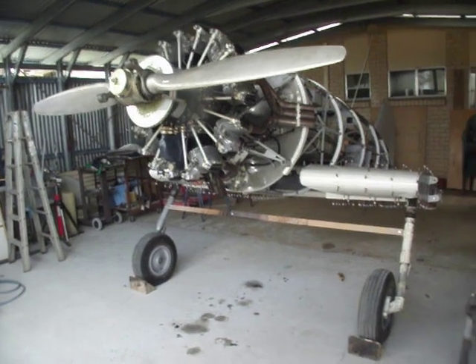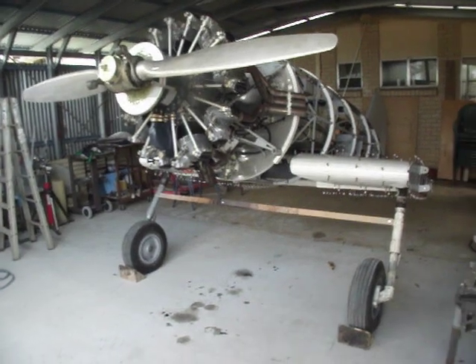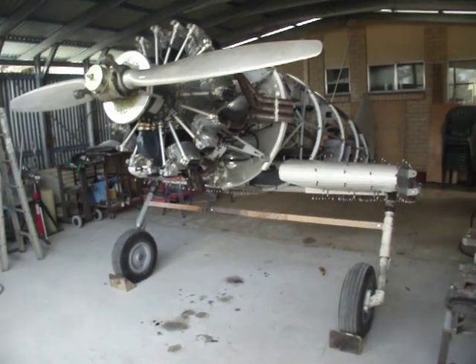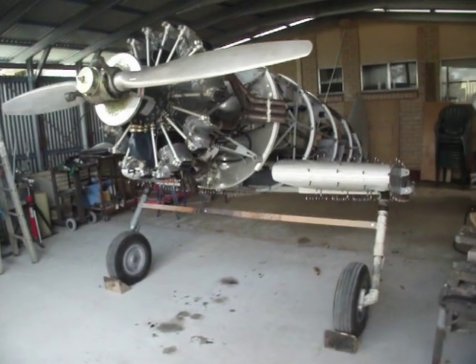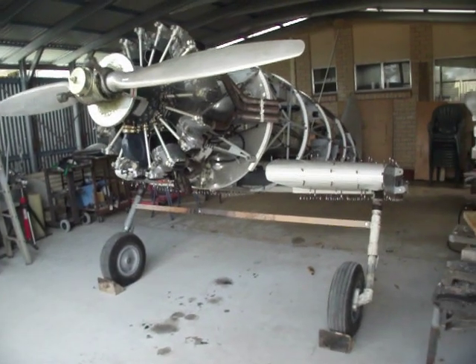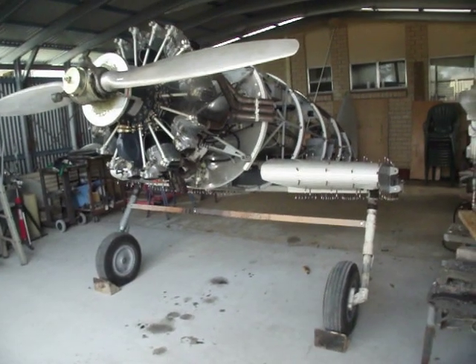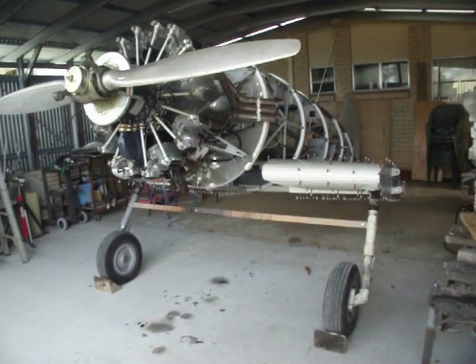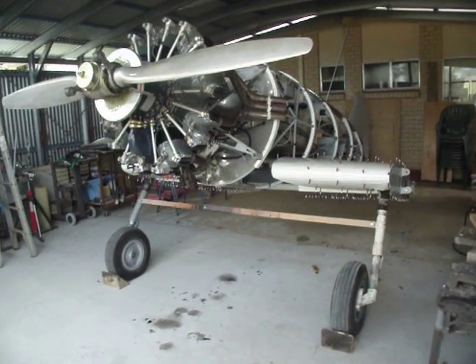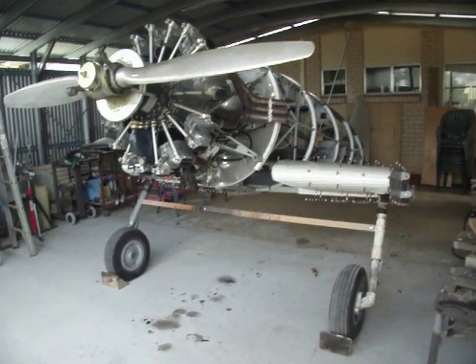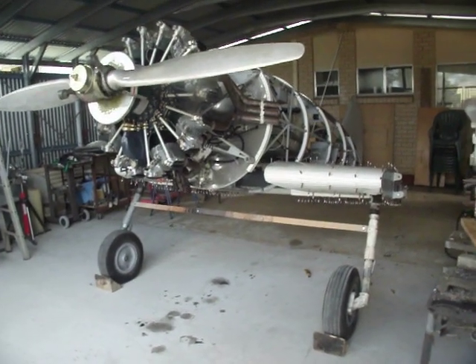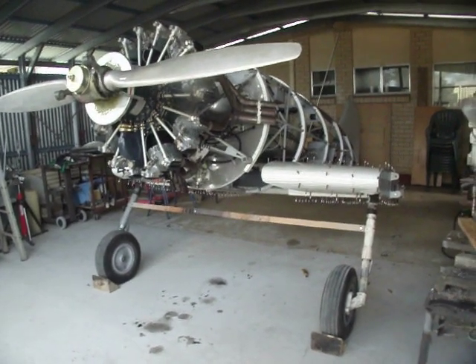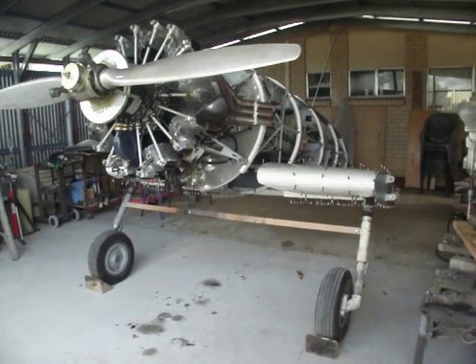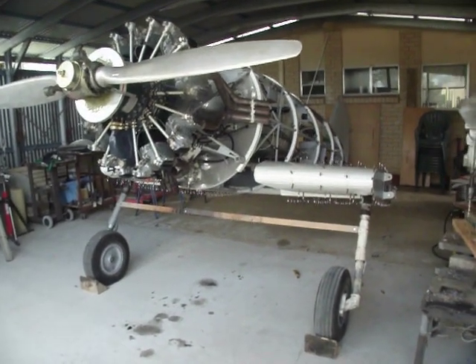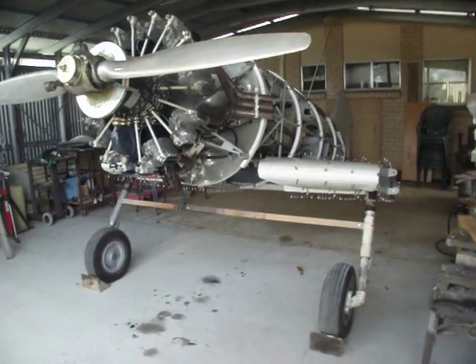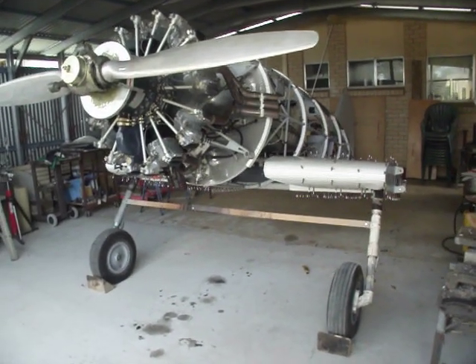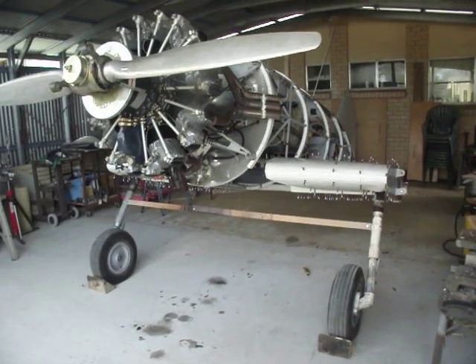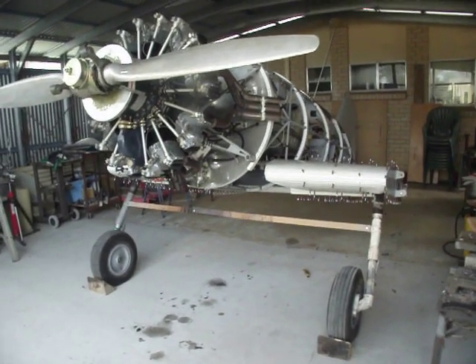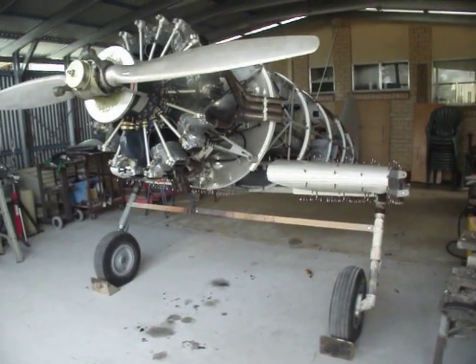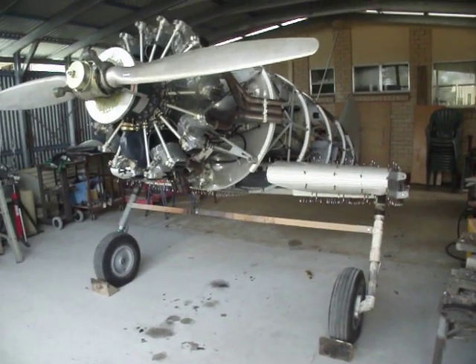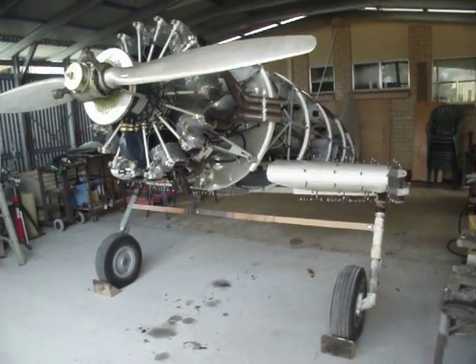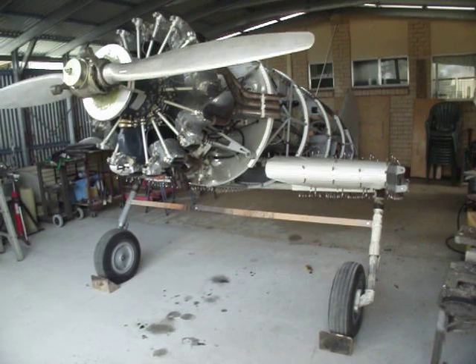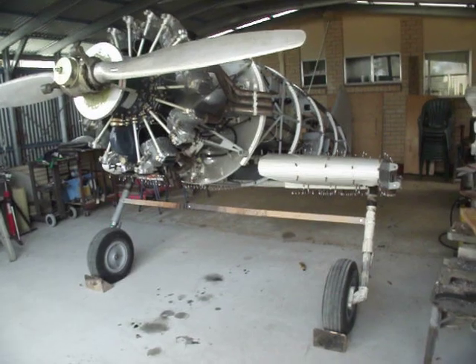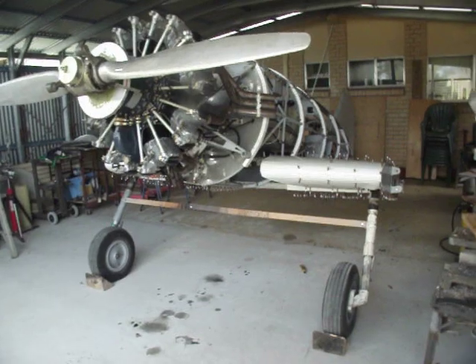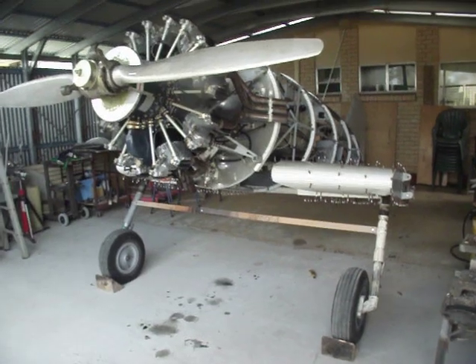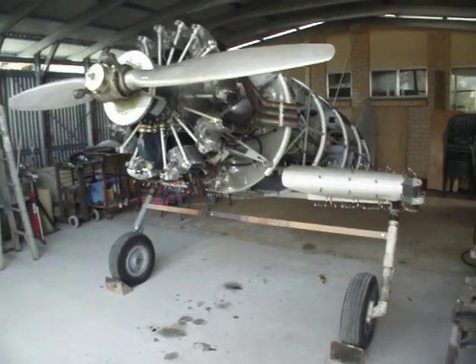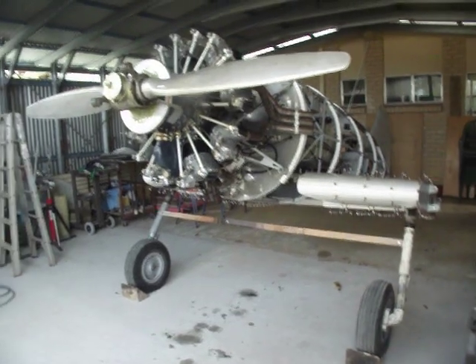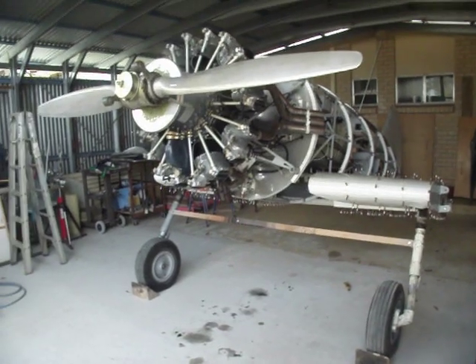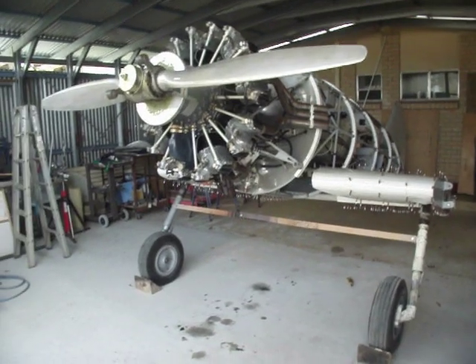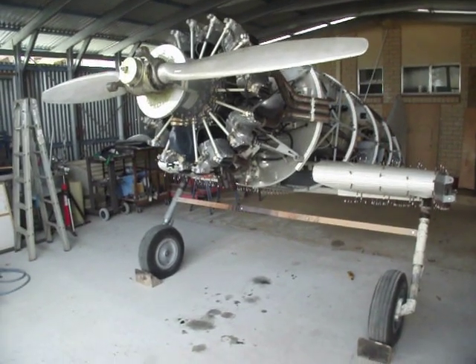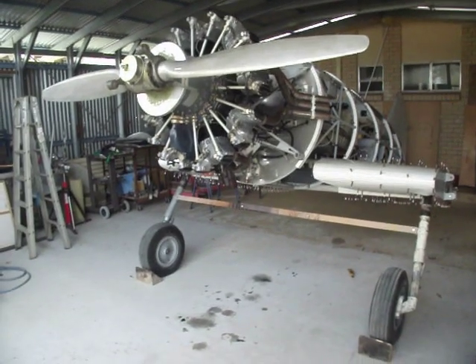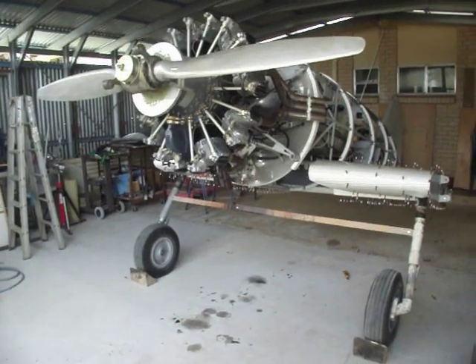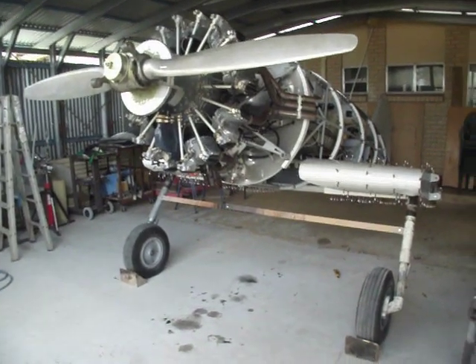Hi. This is a walk-around of a scratch-built World War II Russian fighter plane called a Polykarpov I-185.